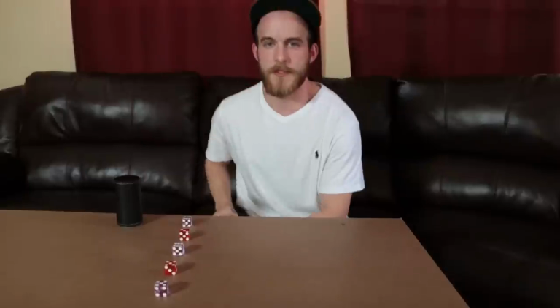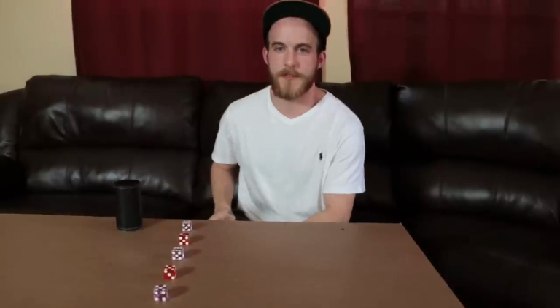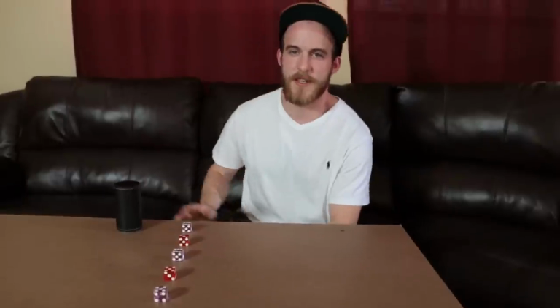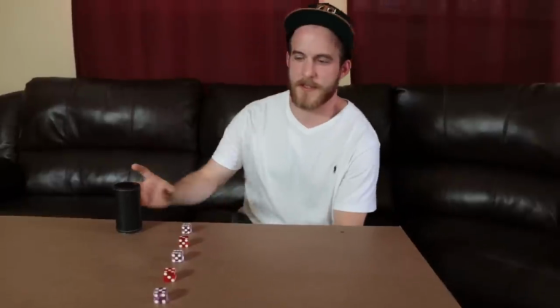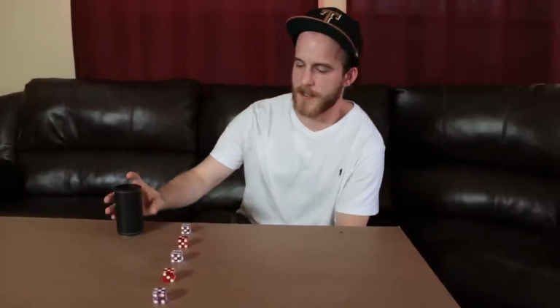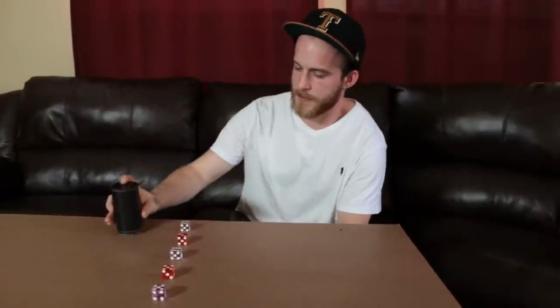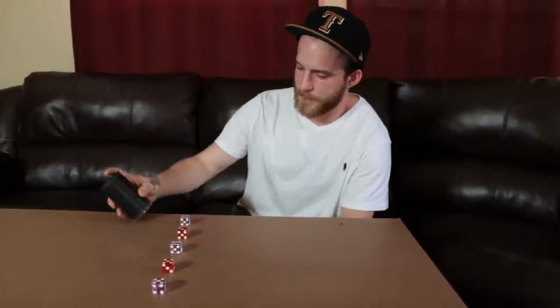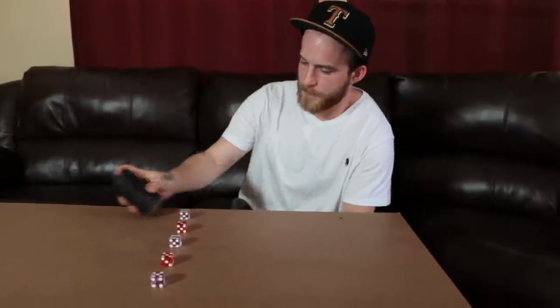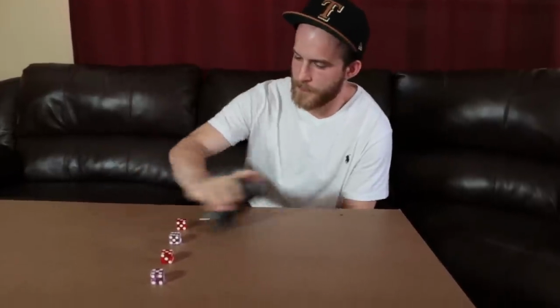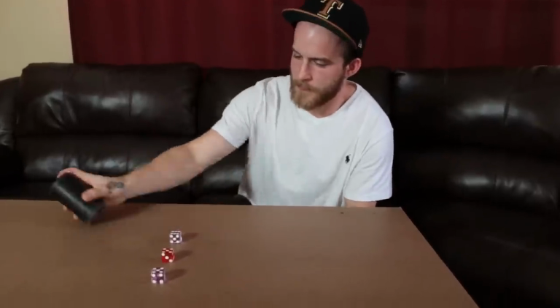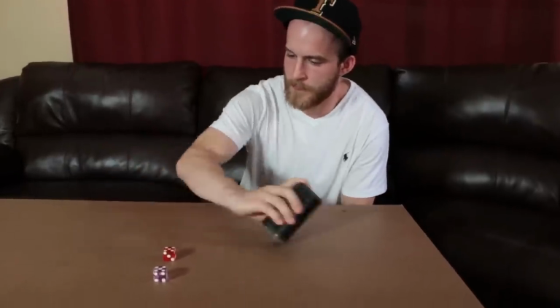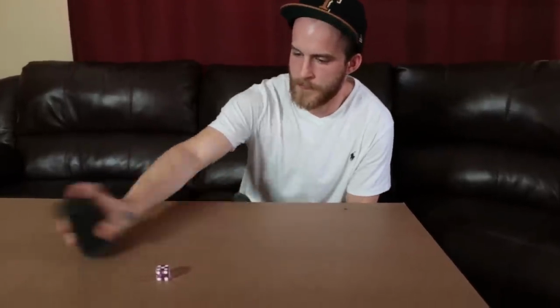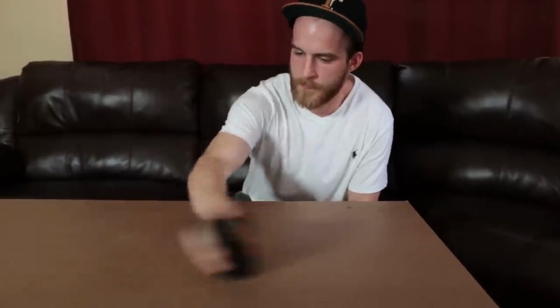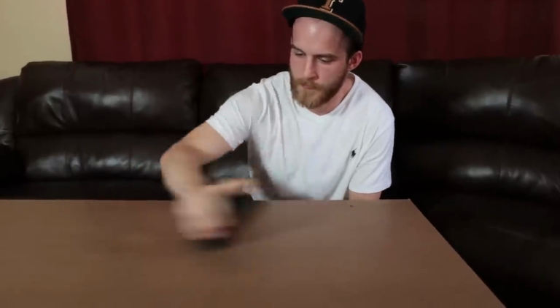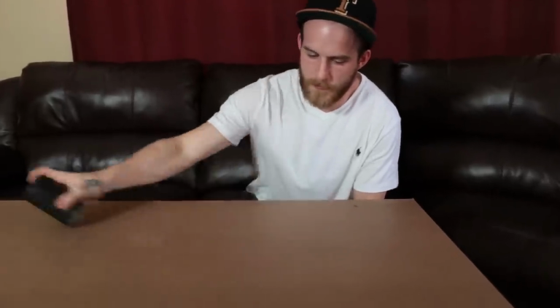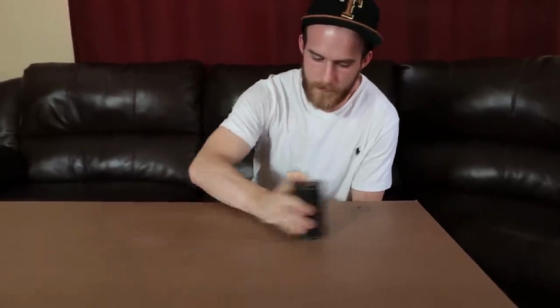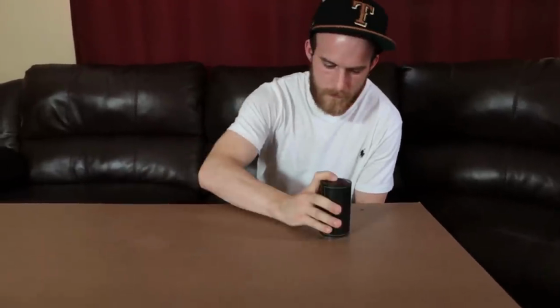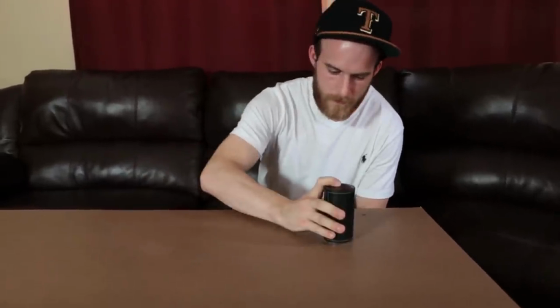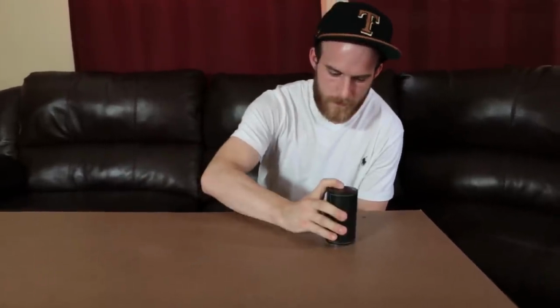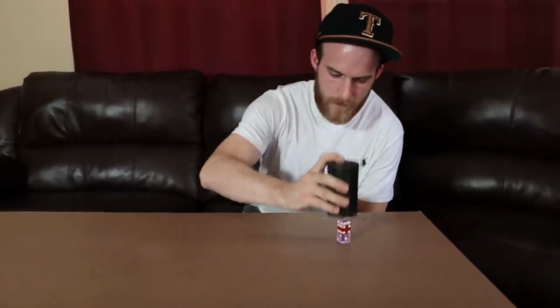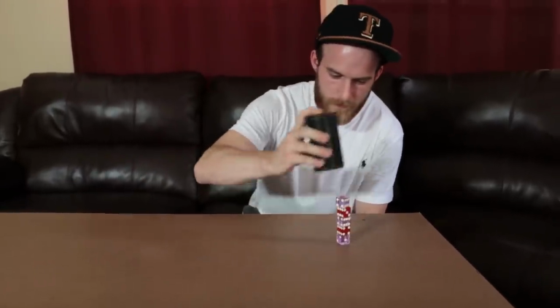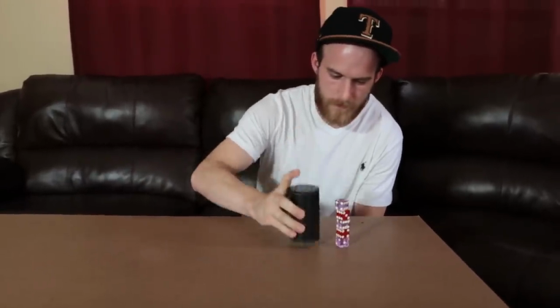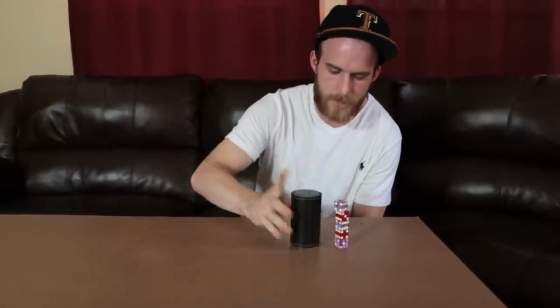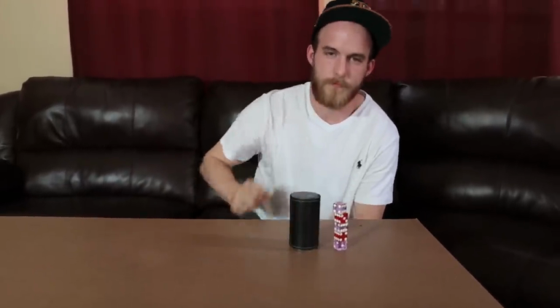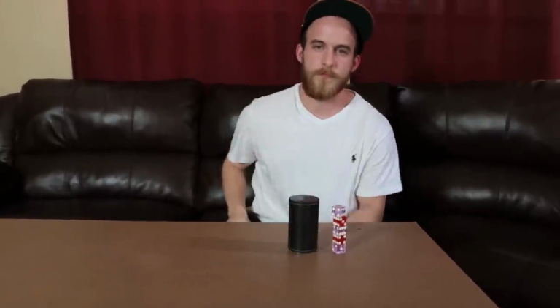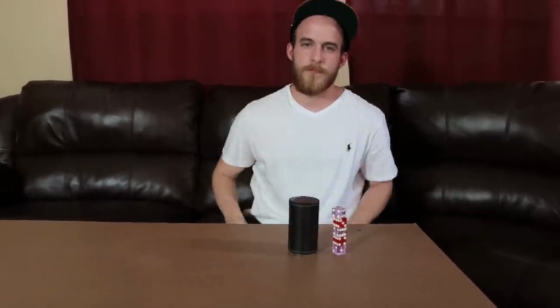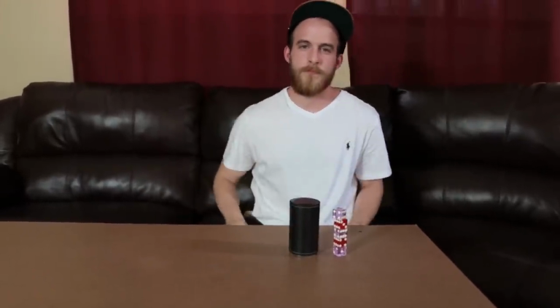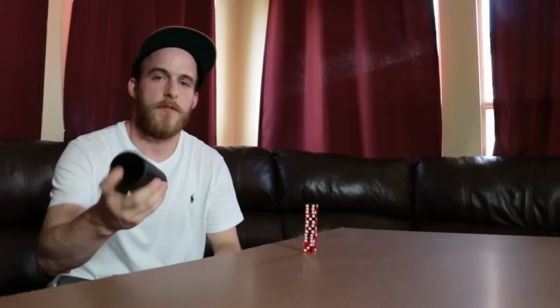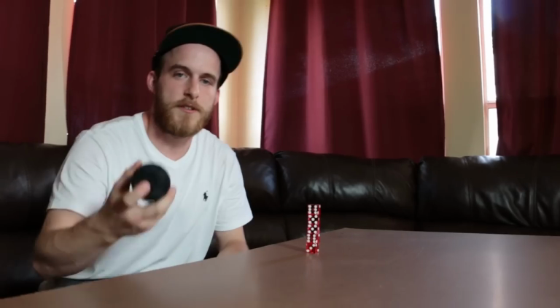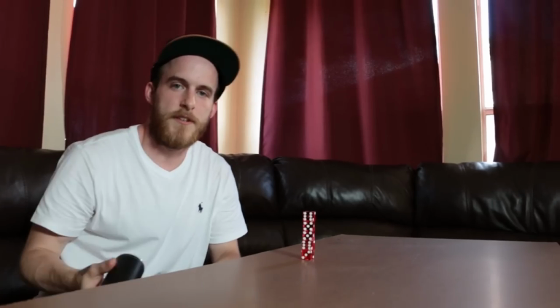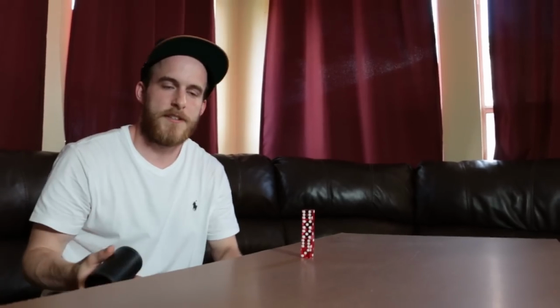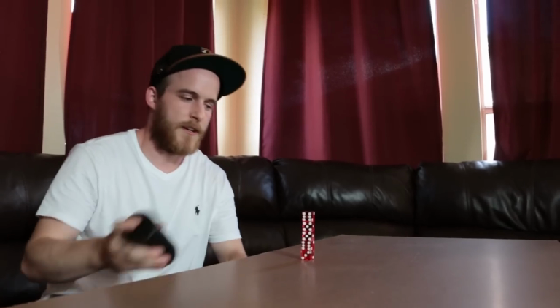This is the basic stack. This is the D stack.